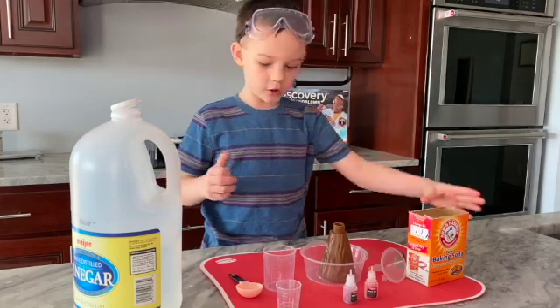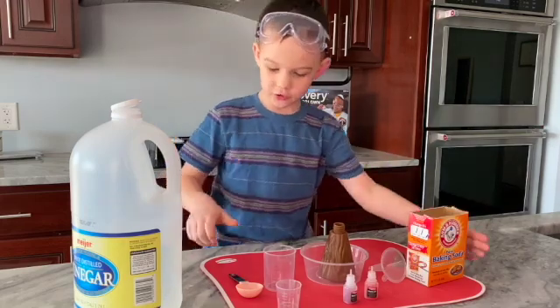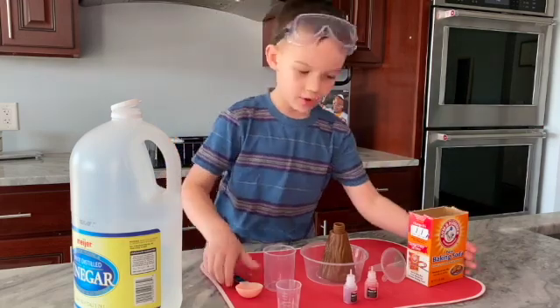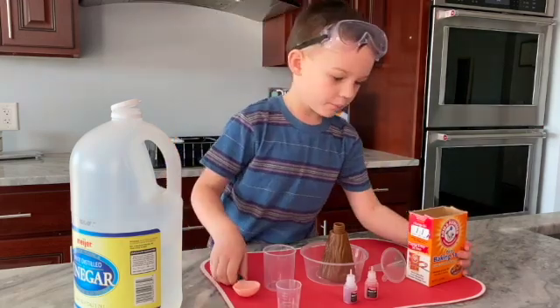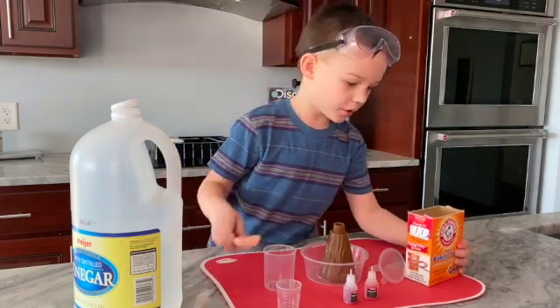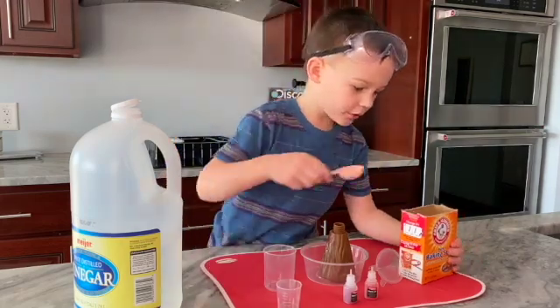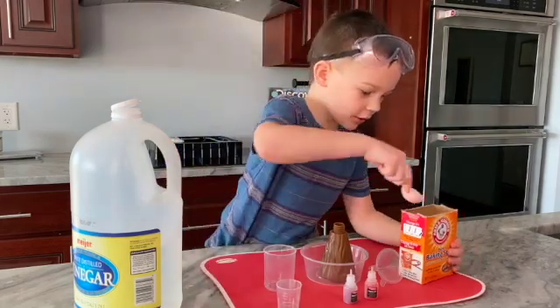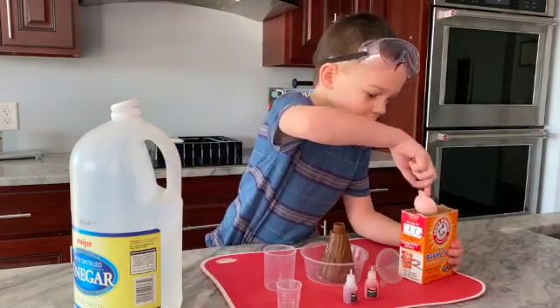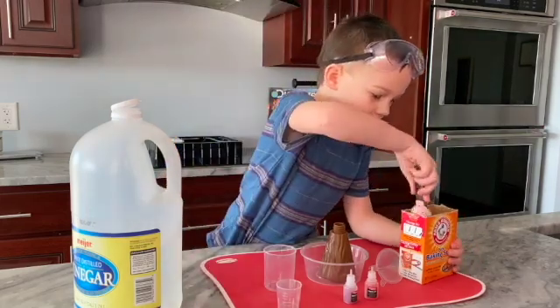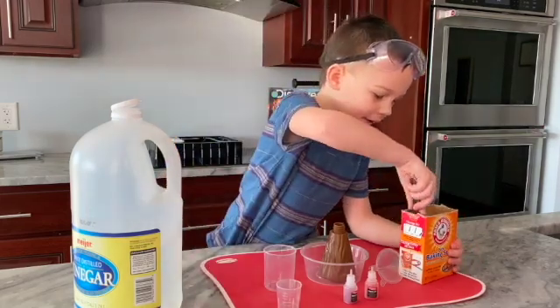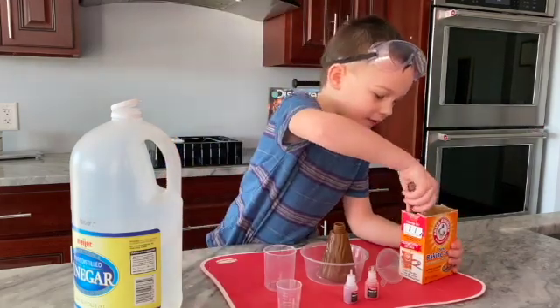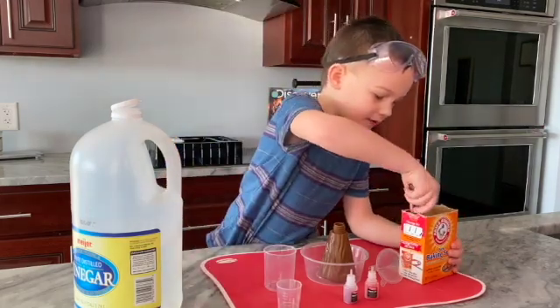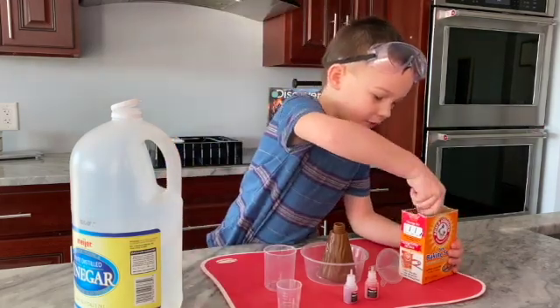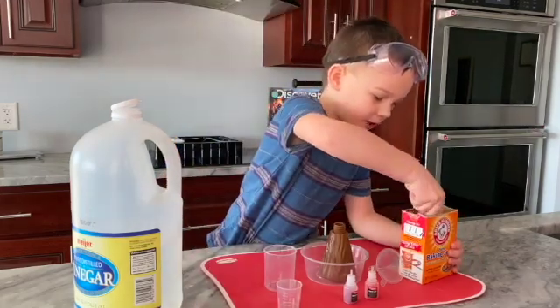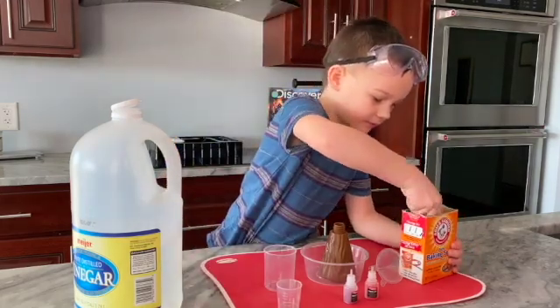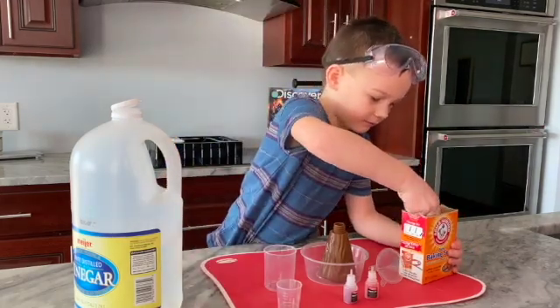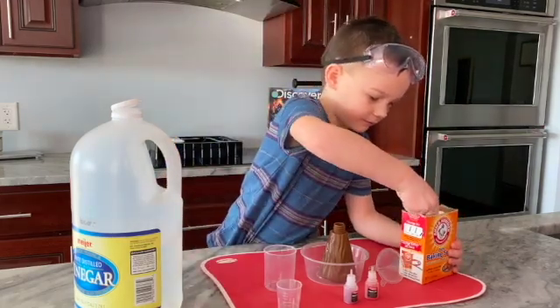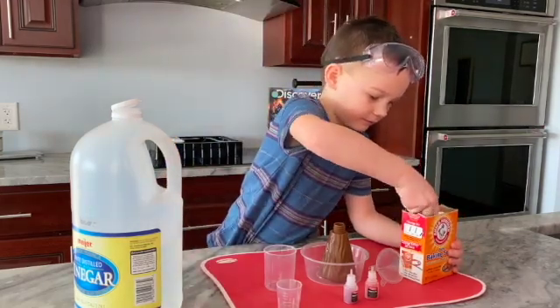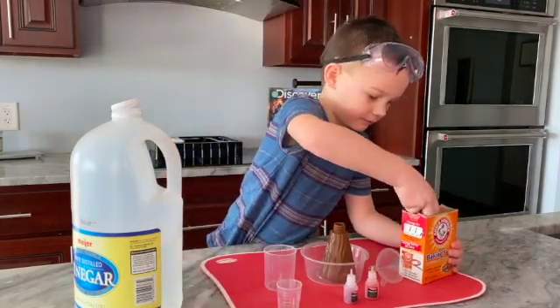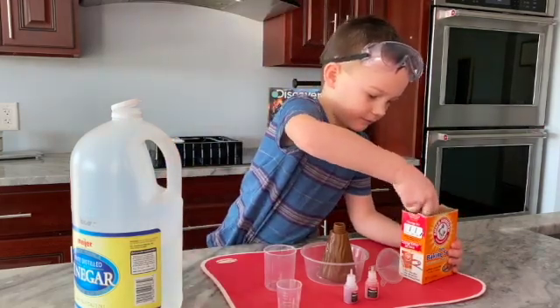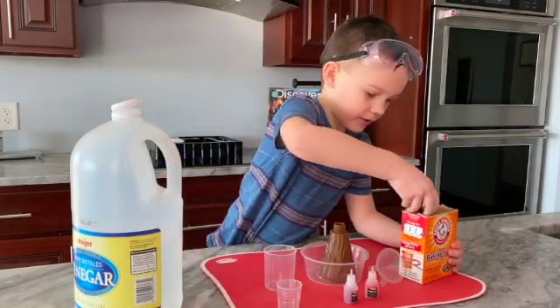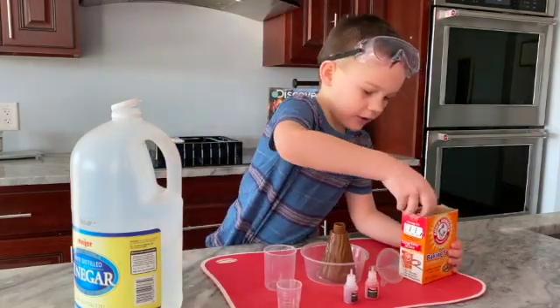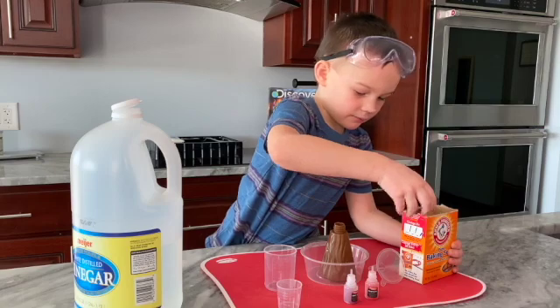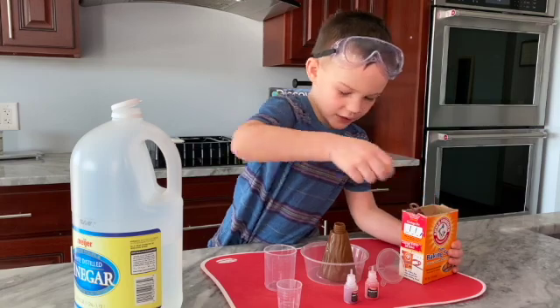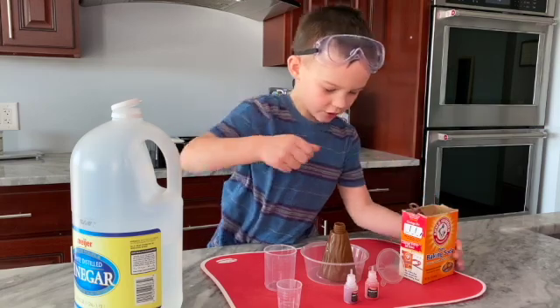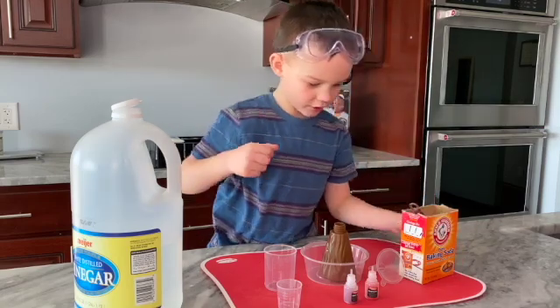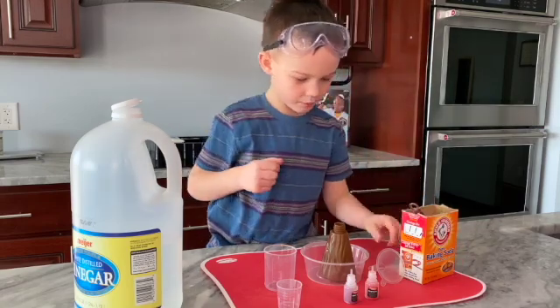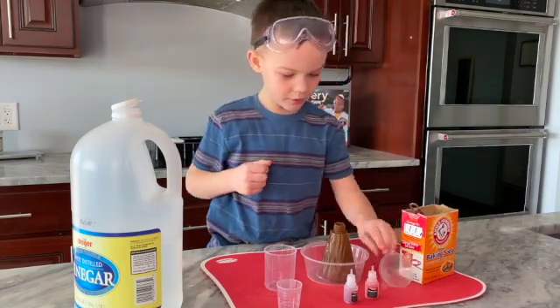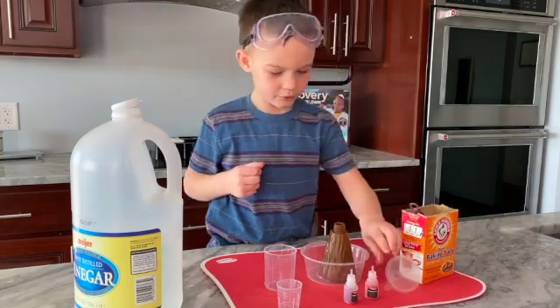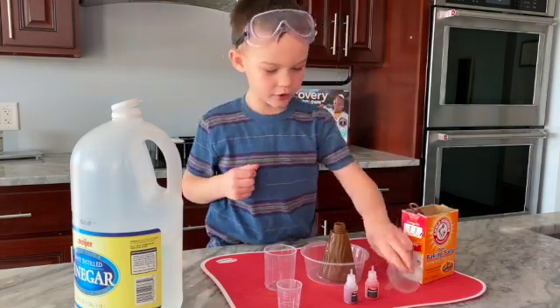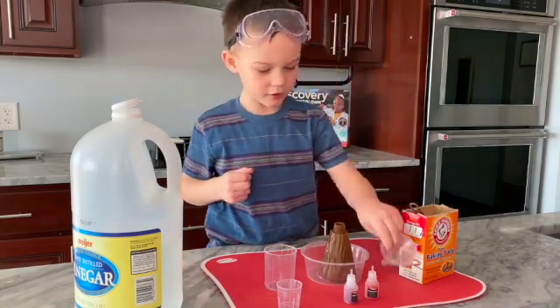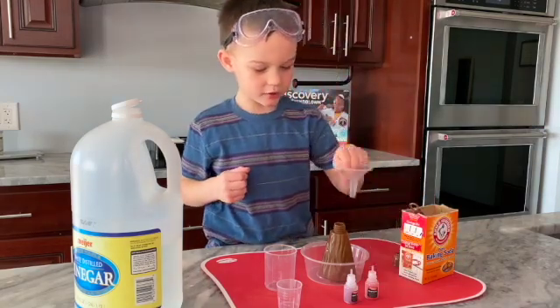First, put your baking soda. Make sure you put your funnel in.